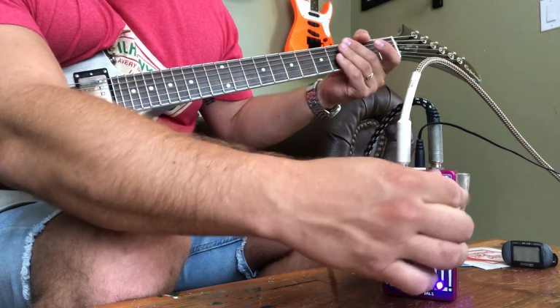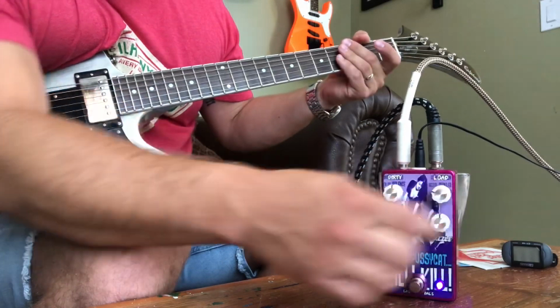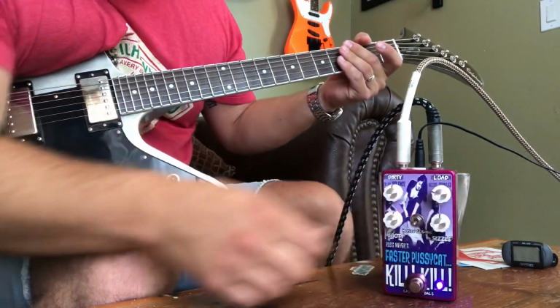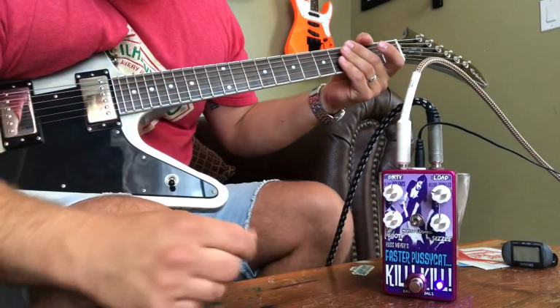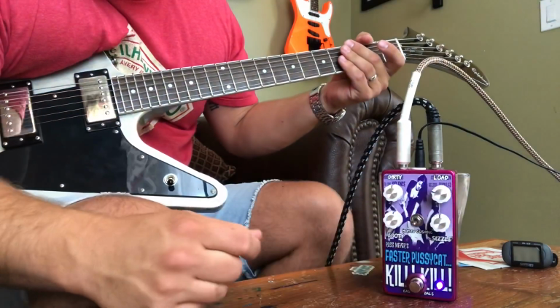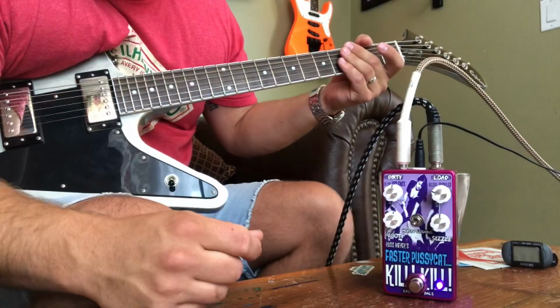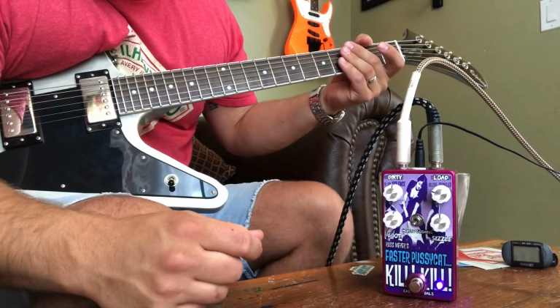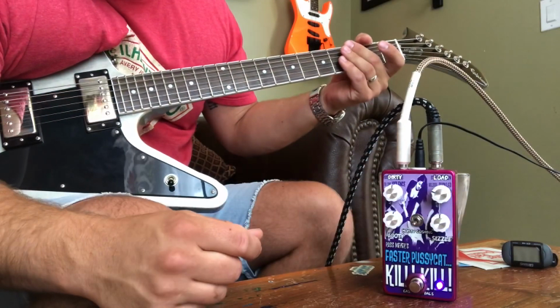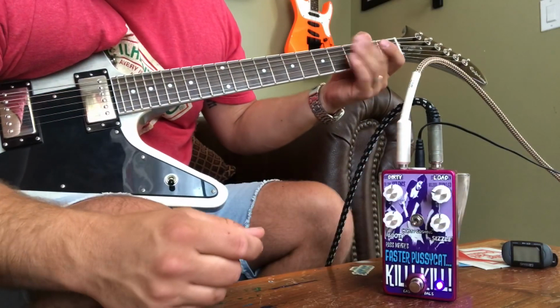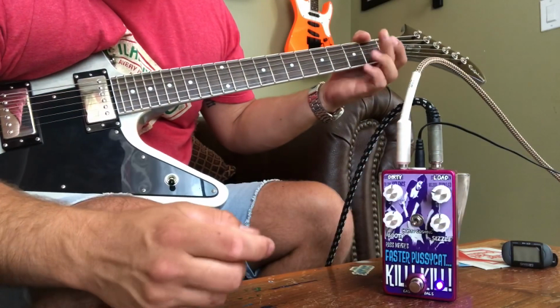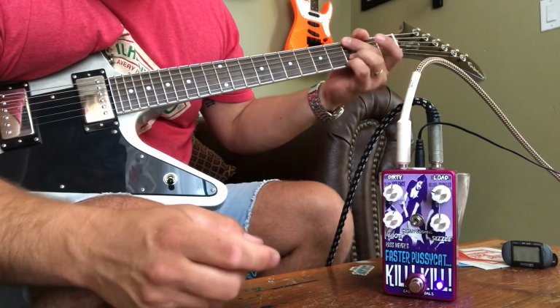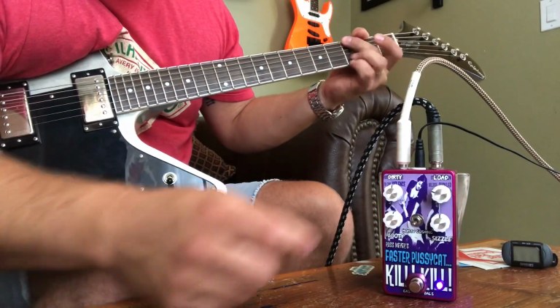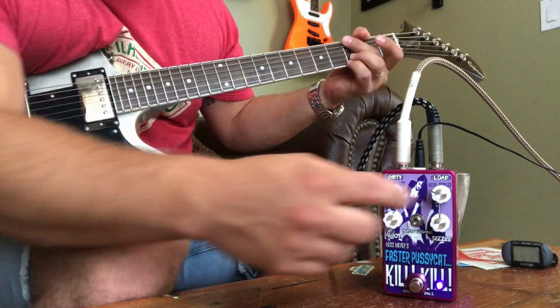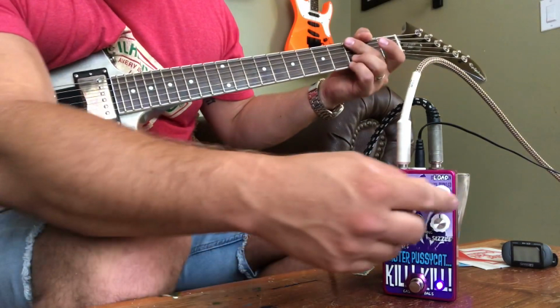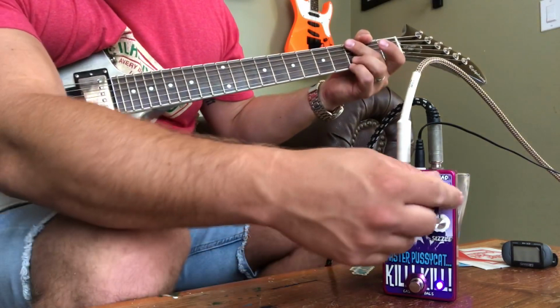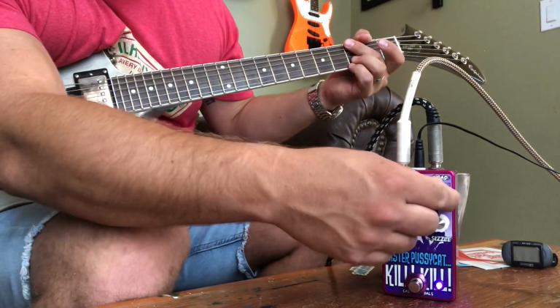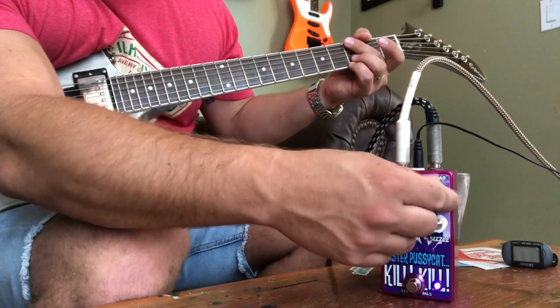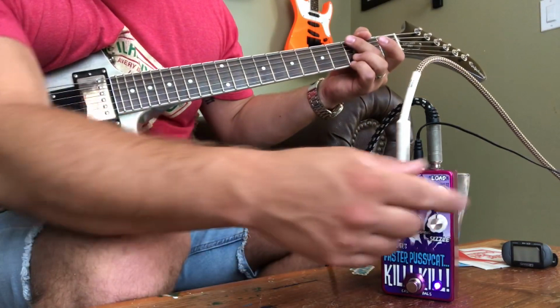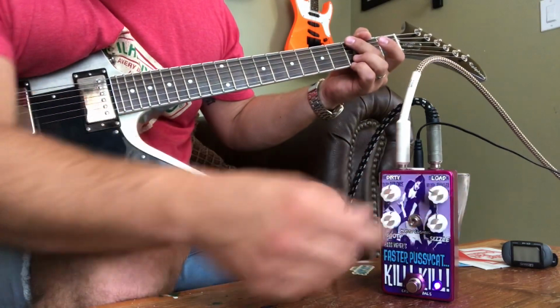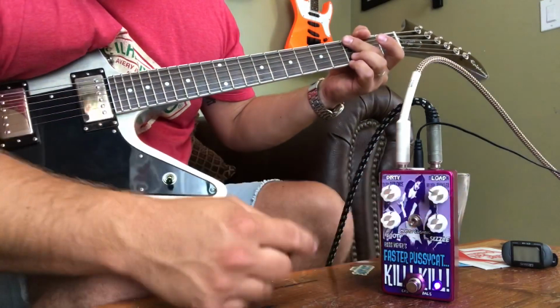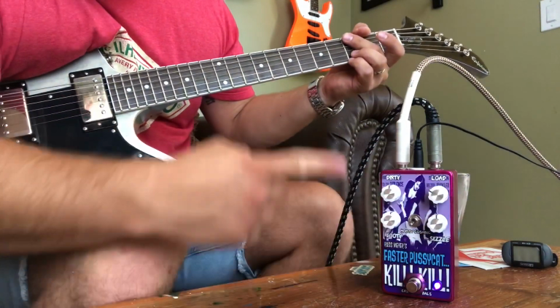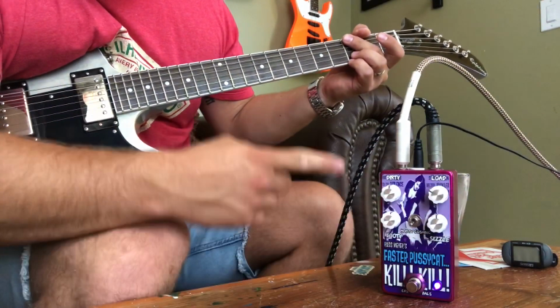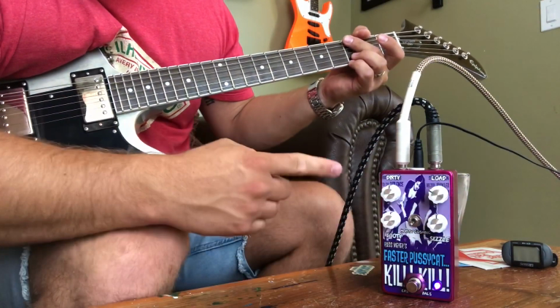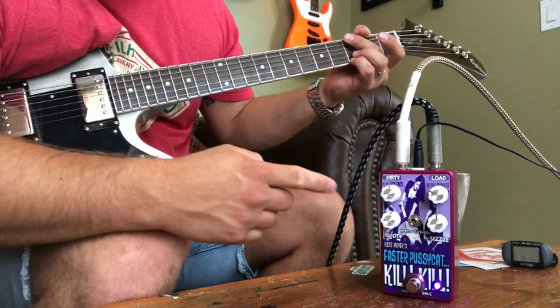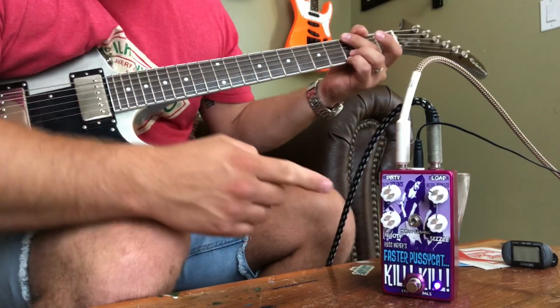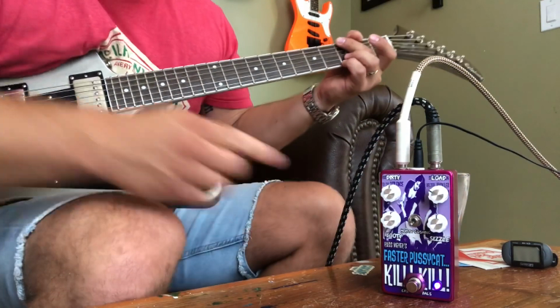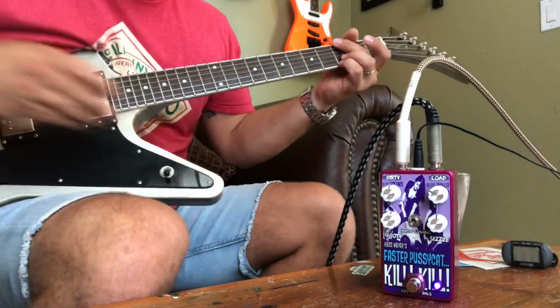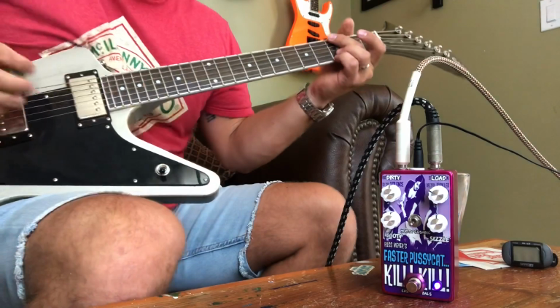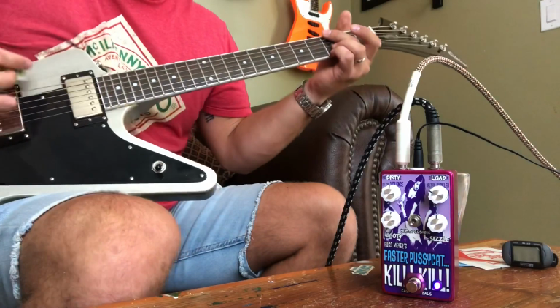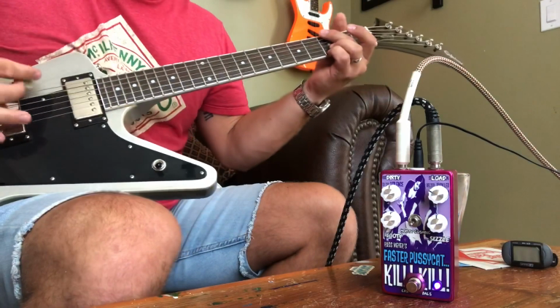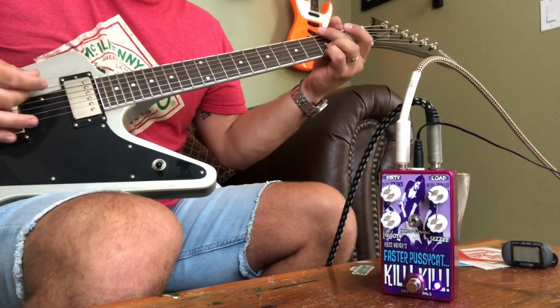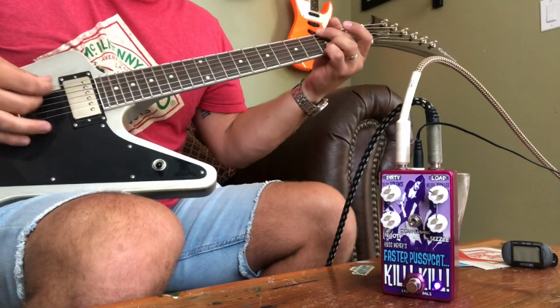That wasn't even all the way, so there's plenty of boost in this high gain mode, which is cool.